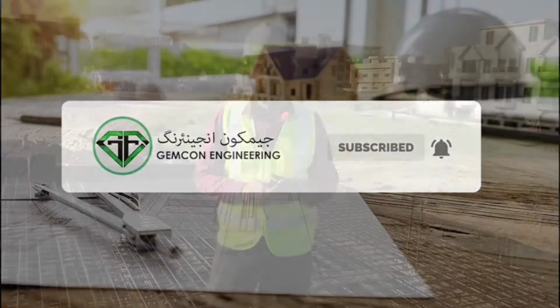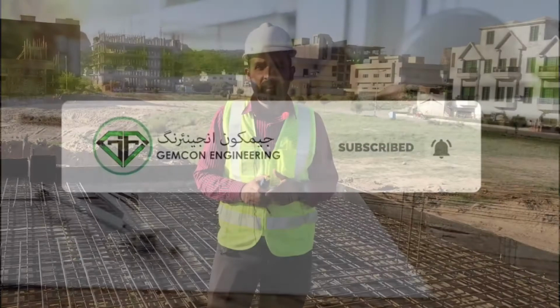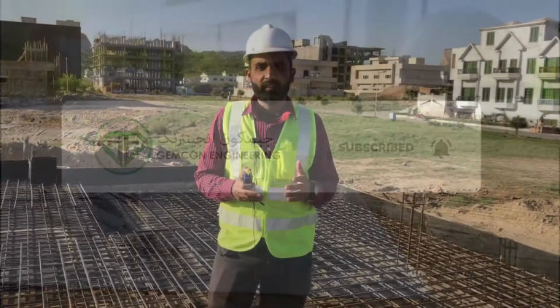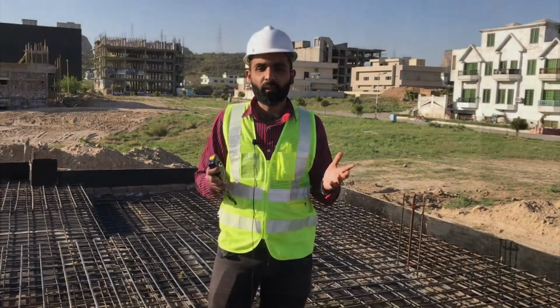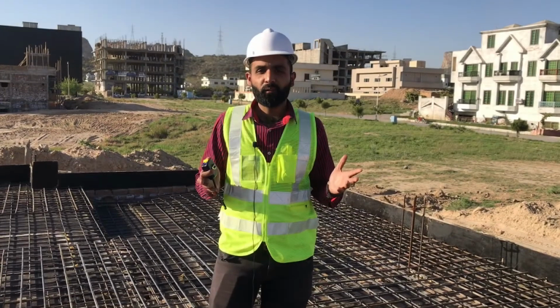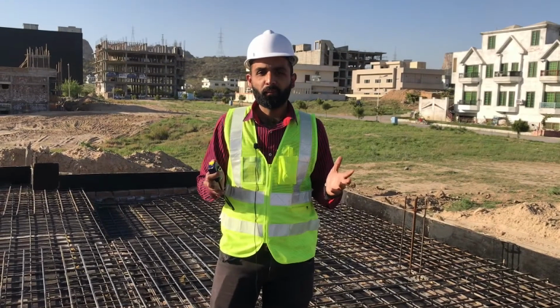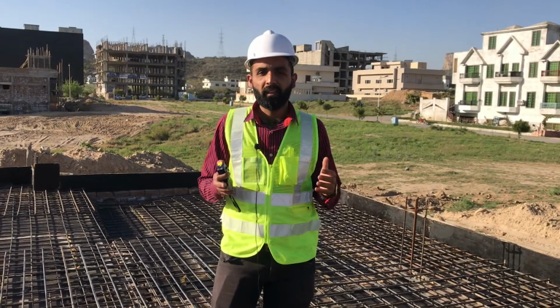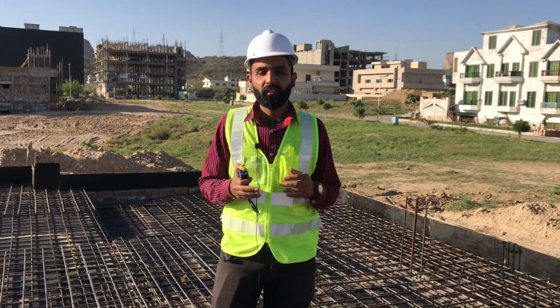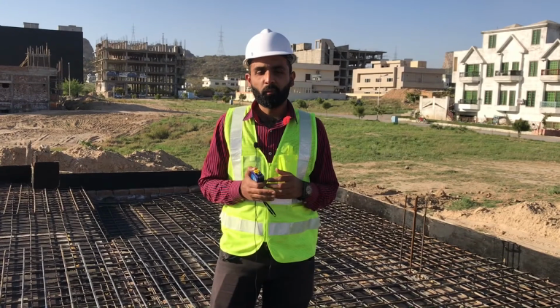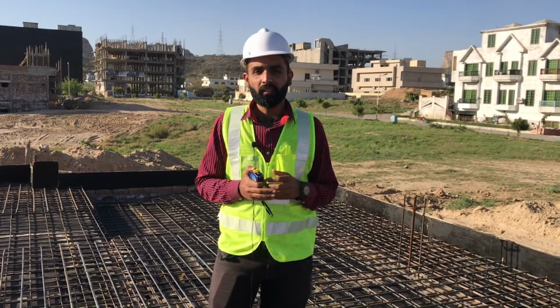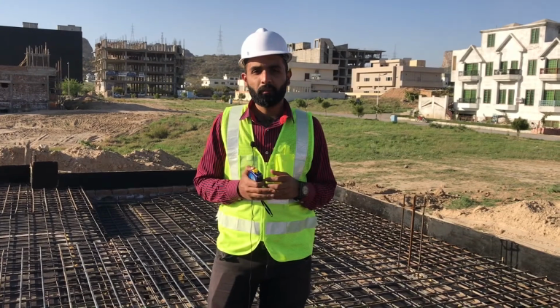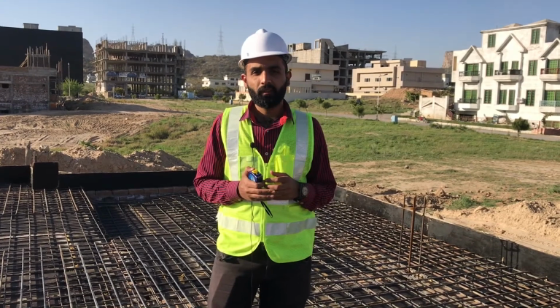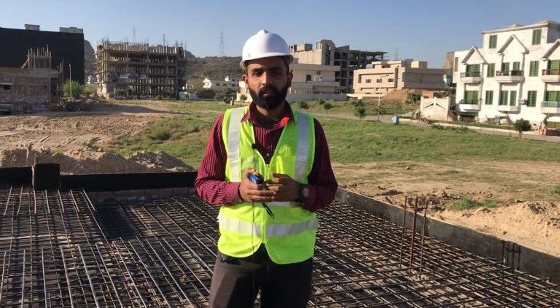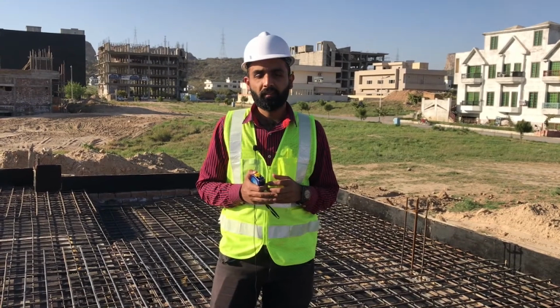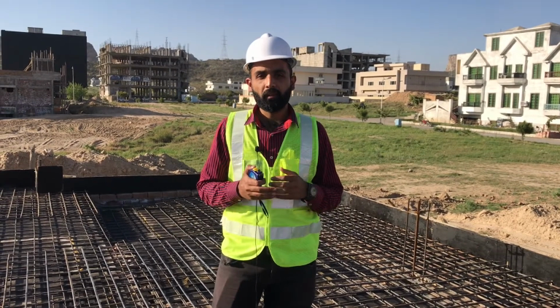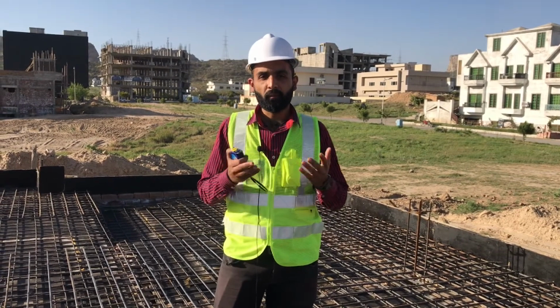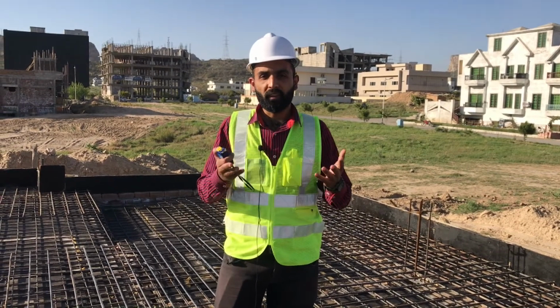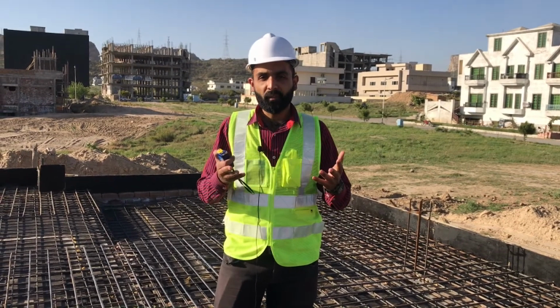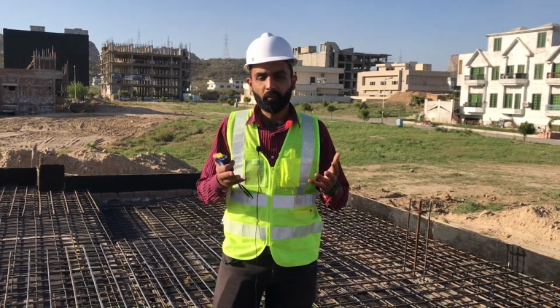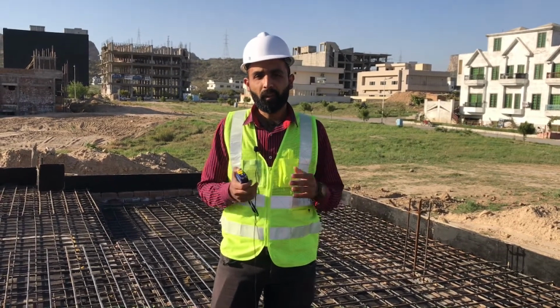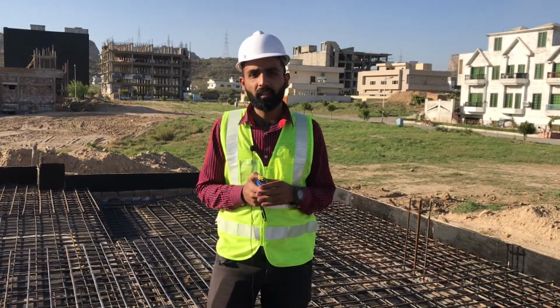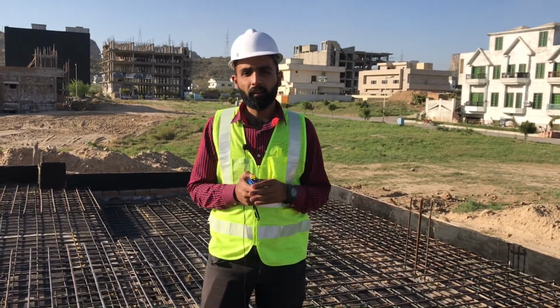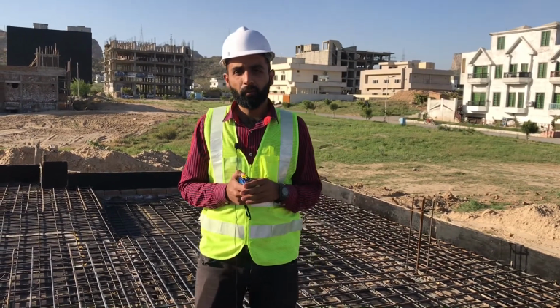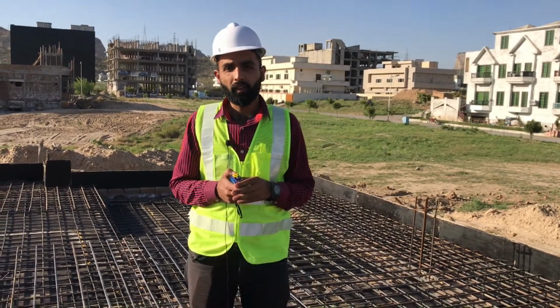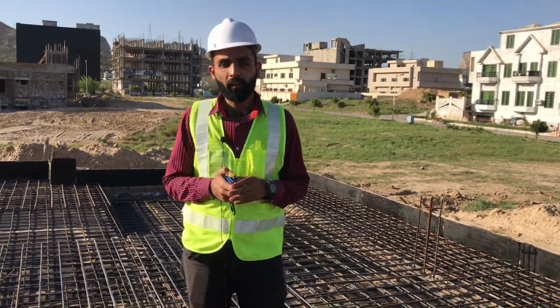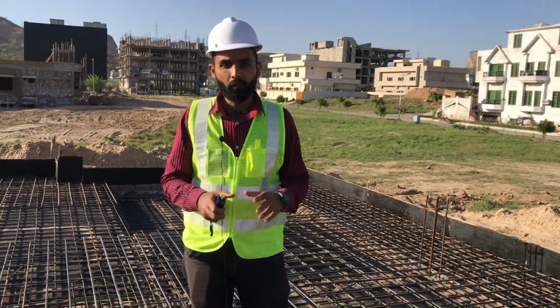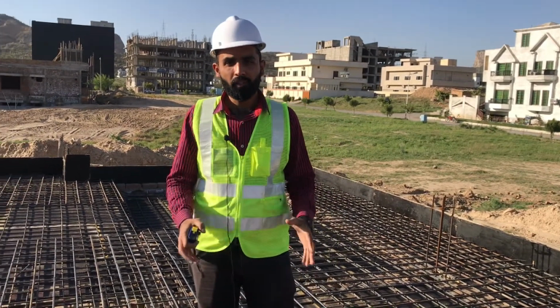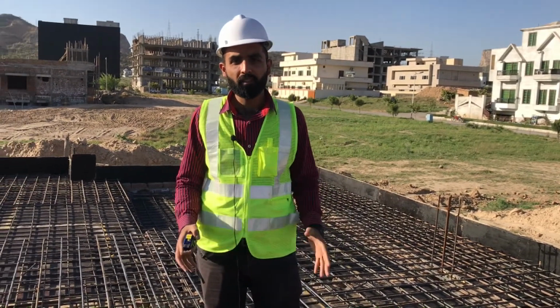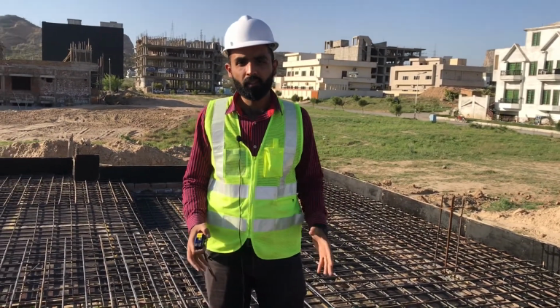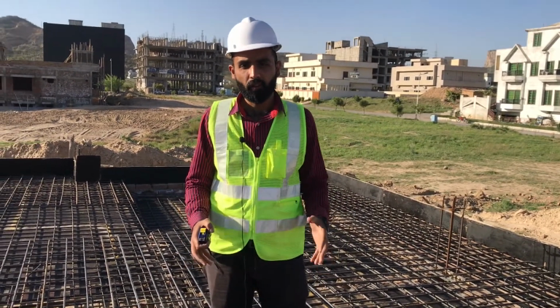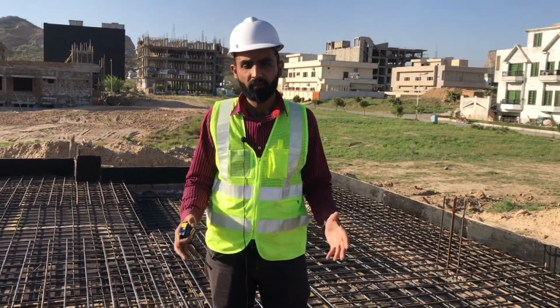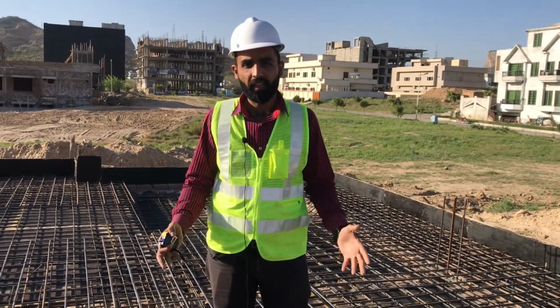Hello, I am the engineer Umar, and I welcome you all from the Jemcon. Today's topic is how to check the steel of a slab.